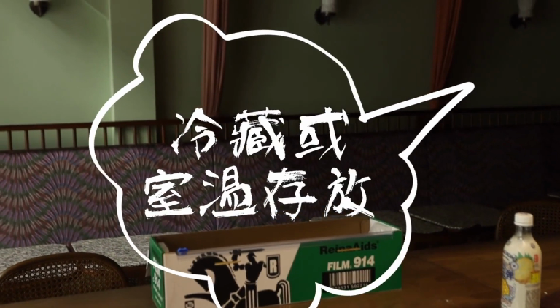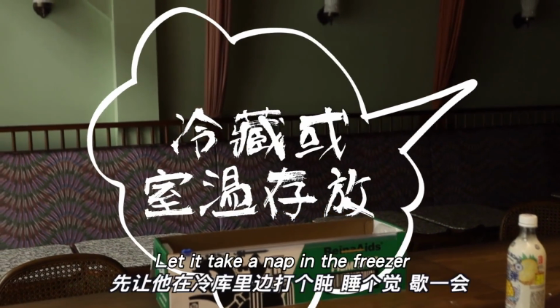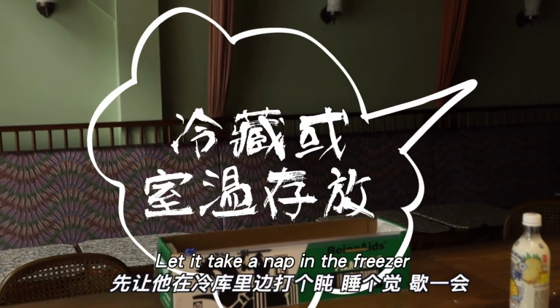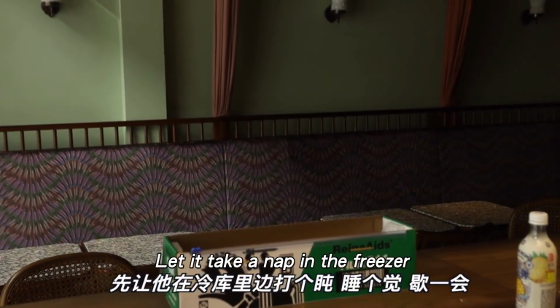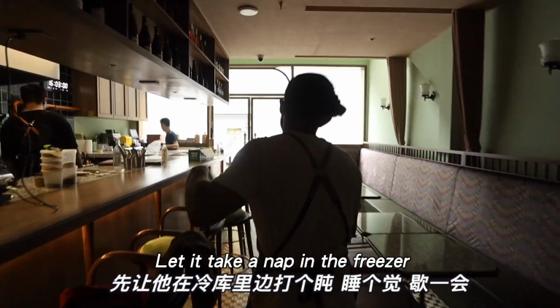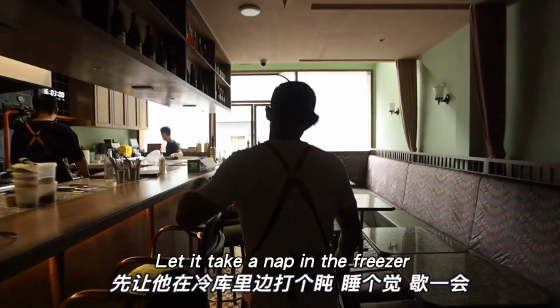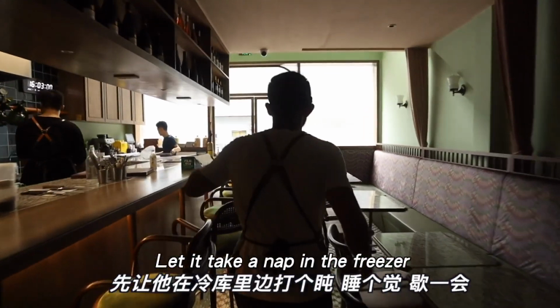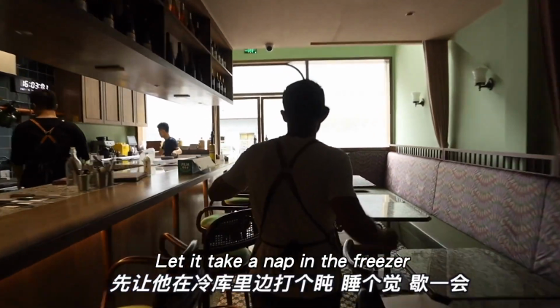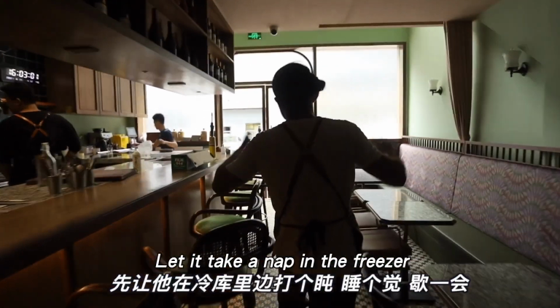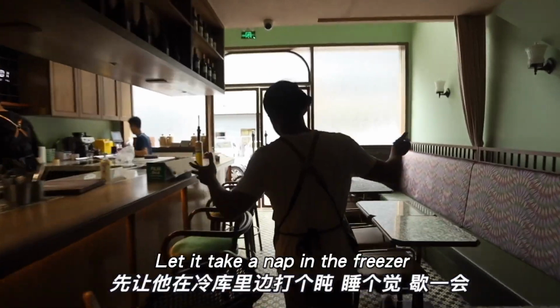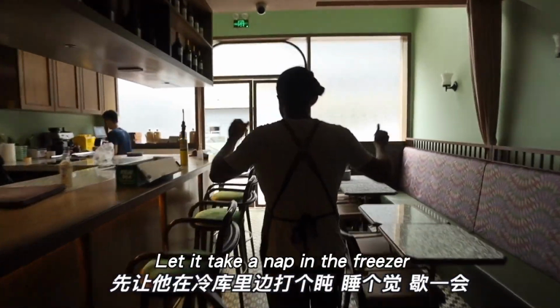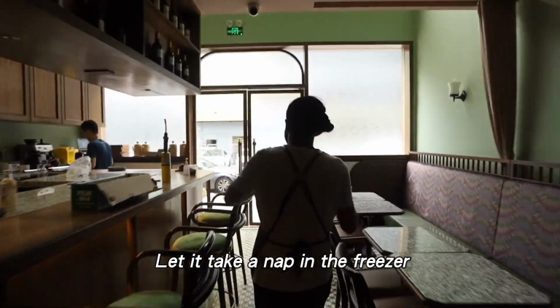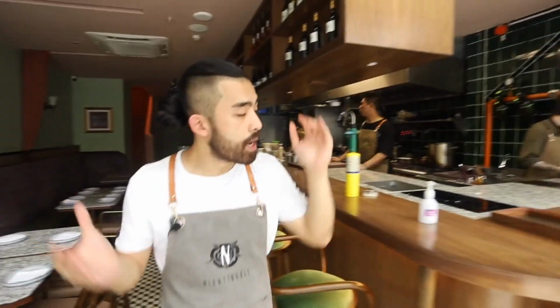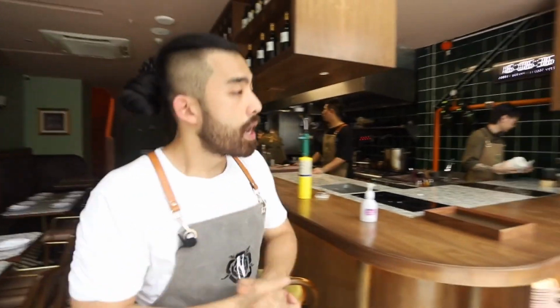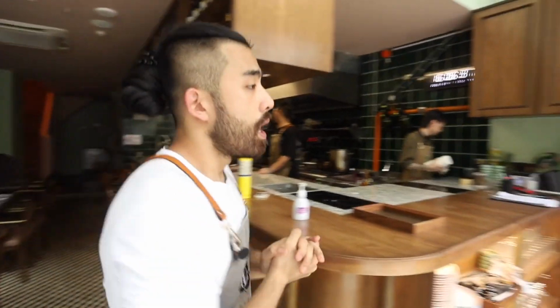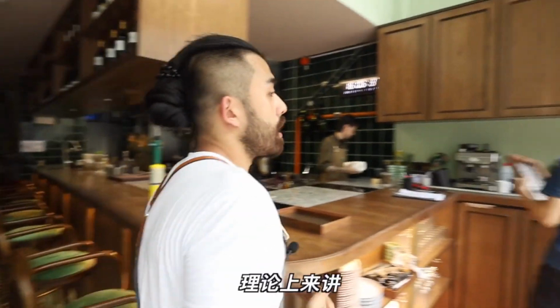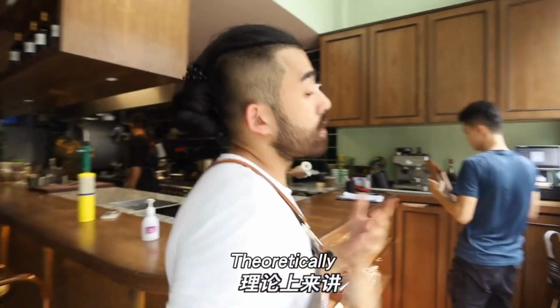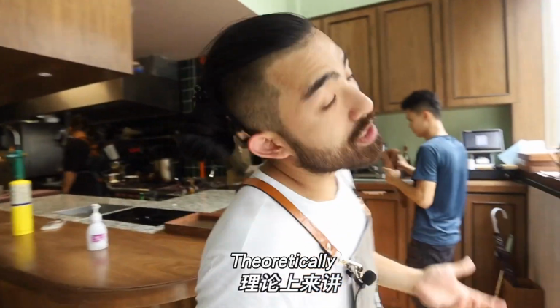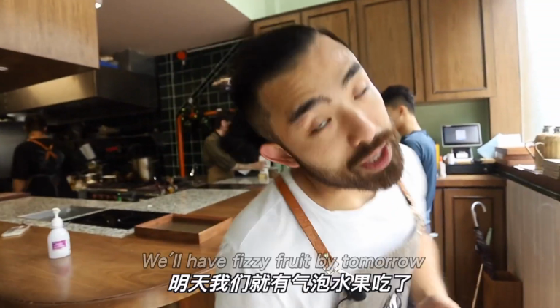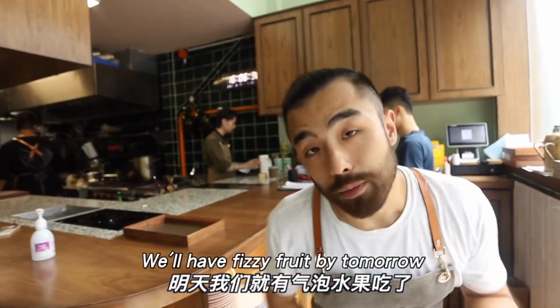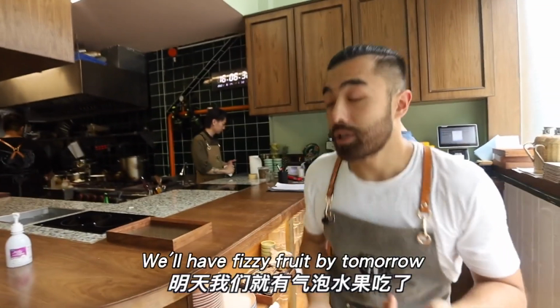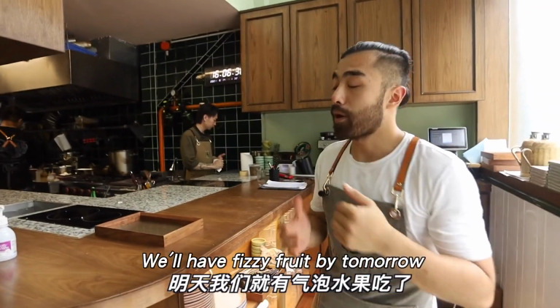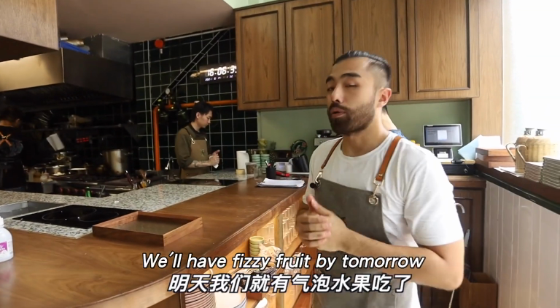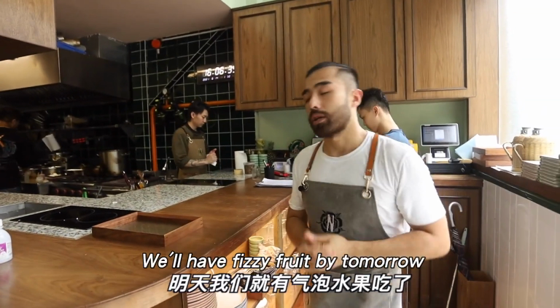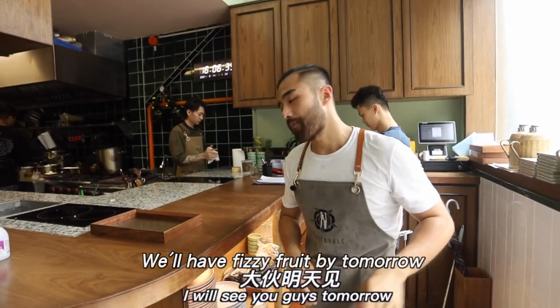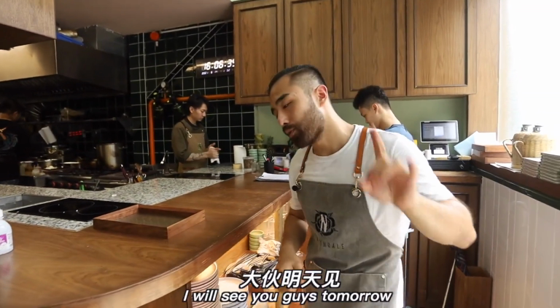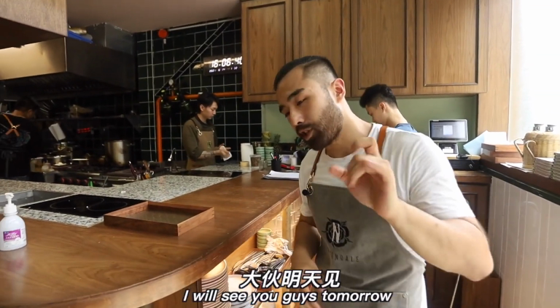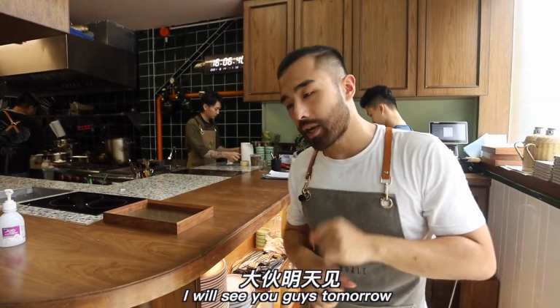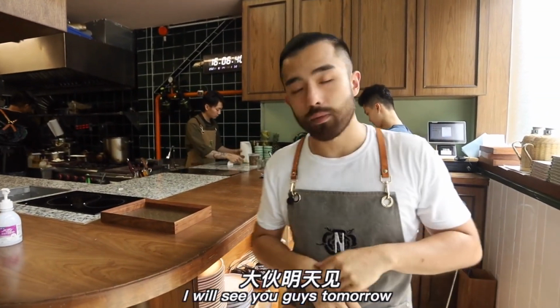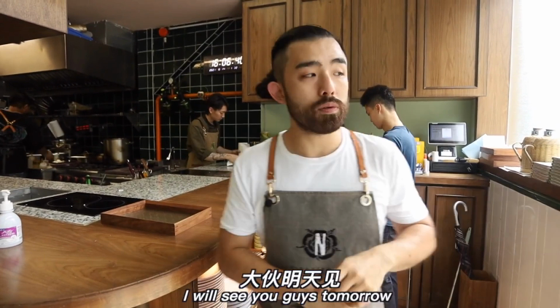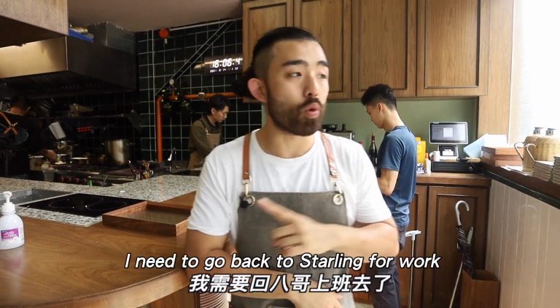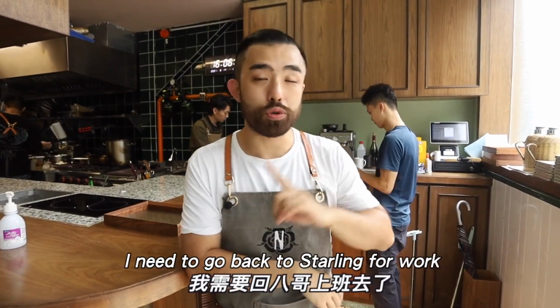Now it's in the cold storage taking a nap and resting for a while. In theory, tomorrow we'll have carbonated fruit to eat. I will see you guys tomorrow.